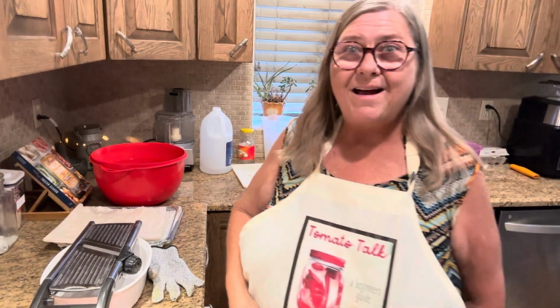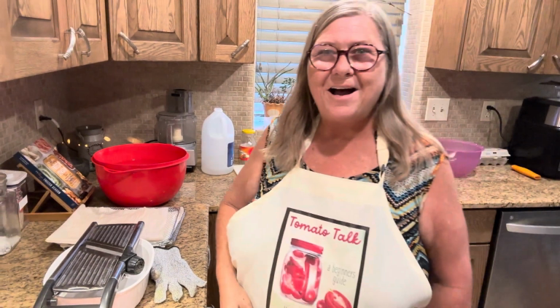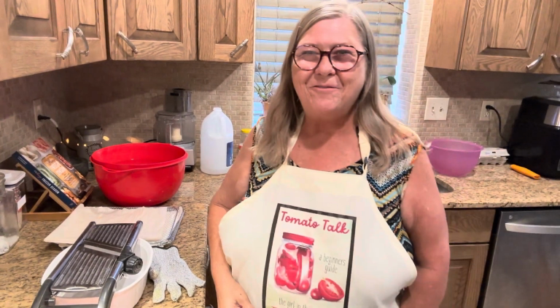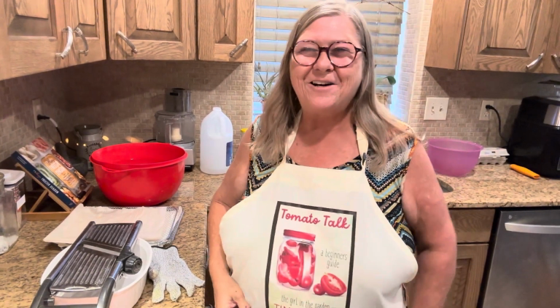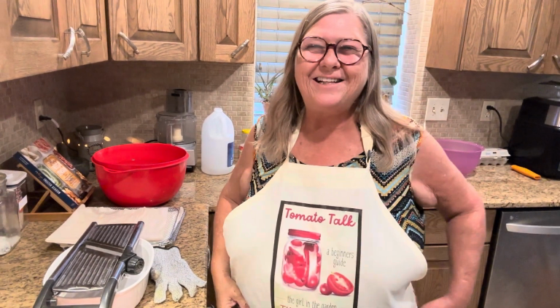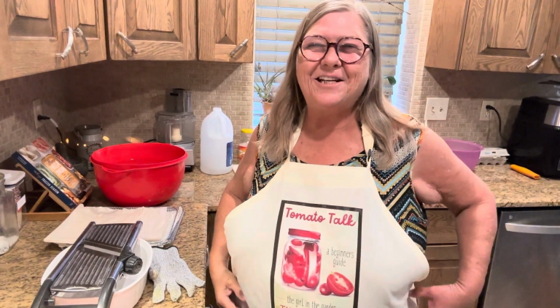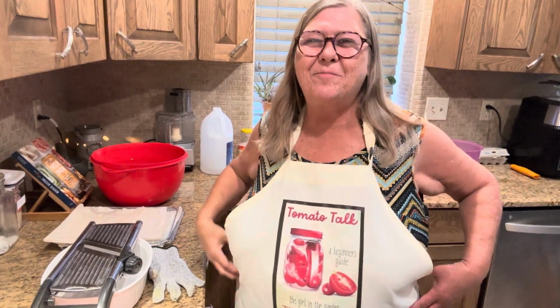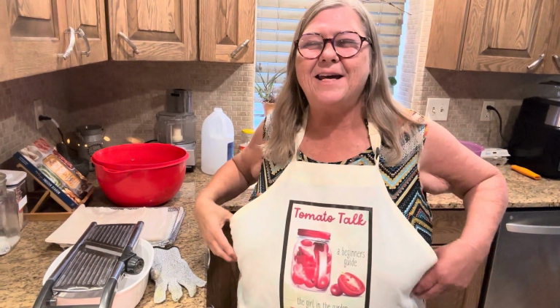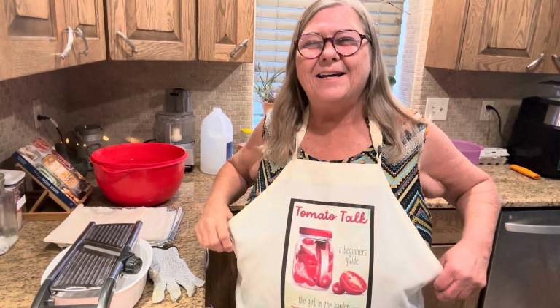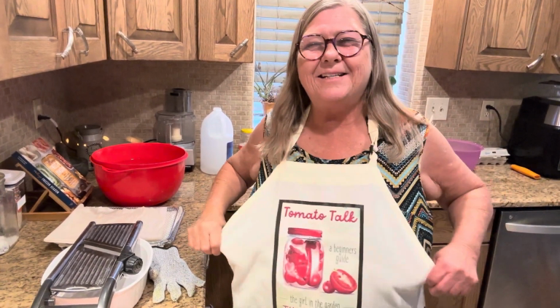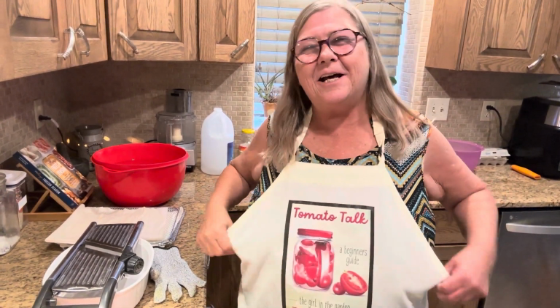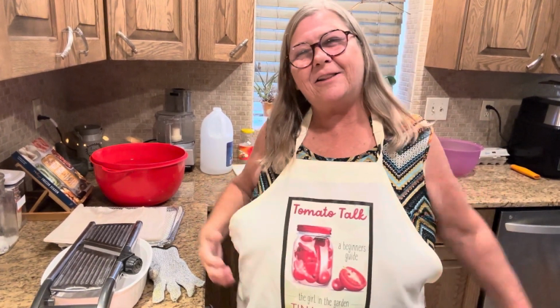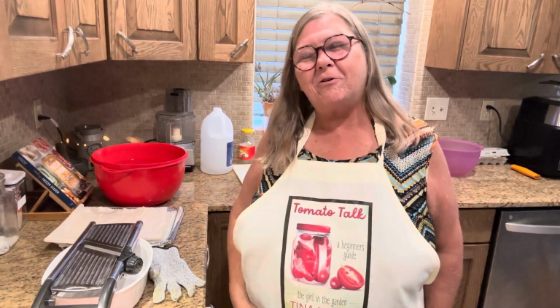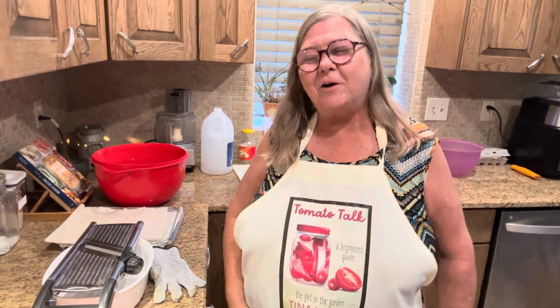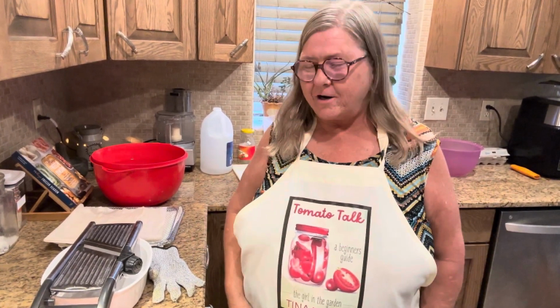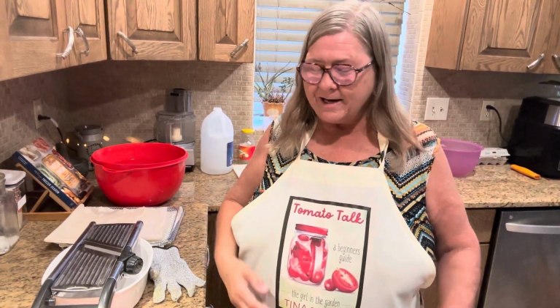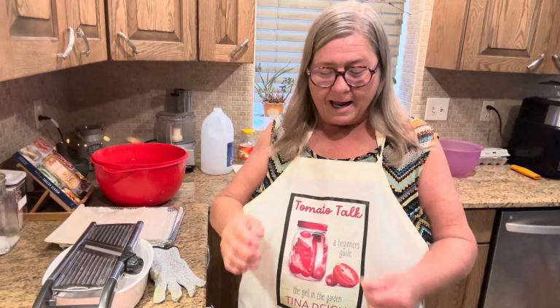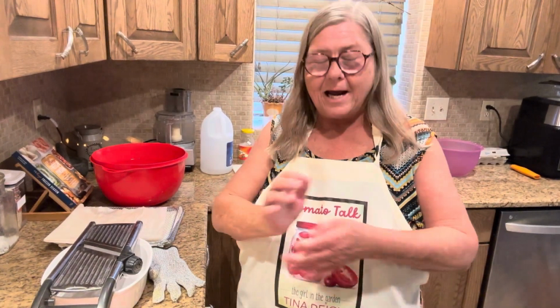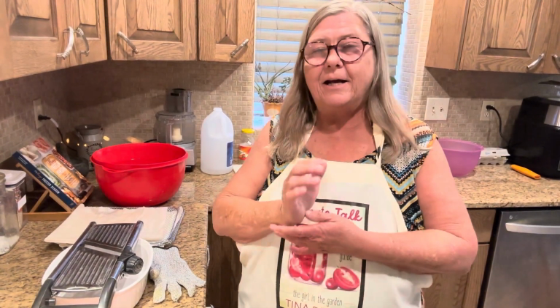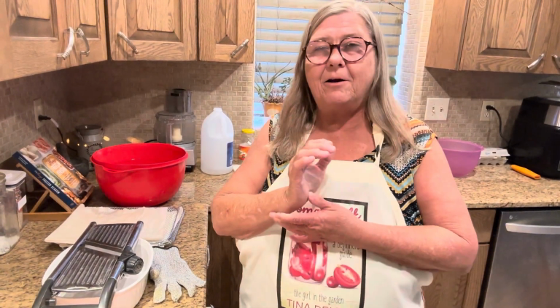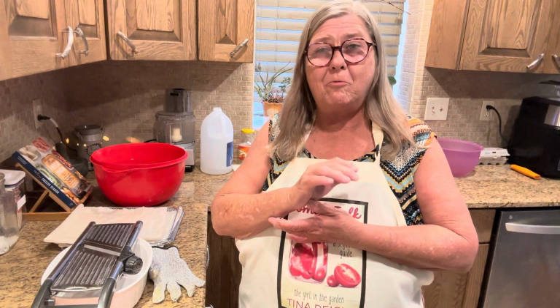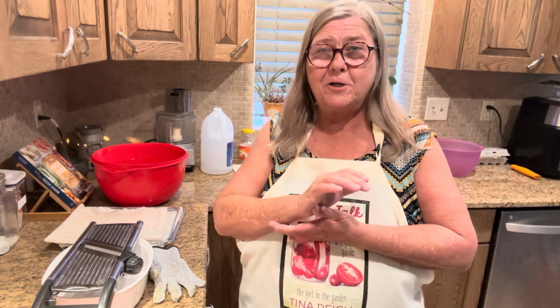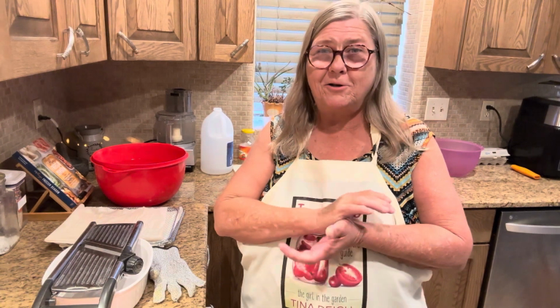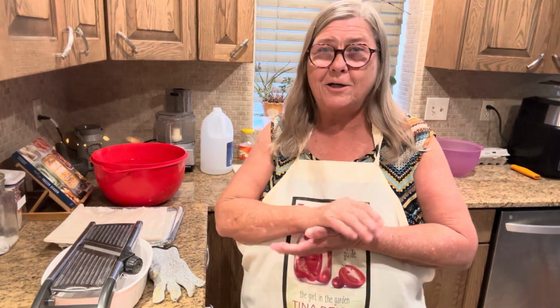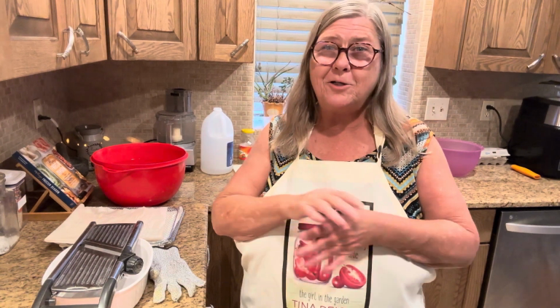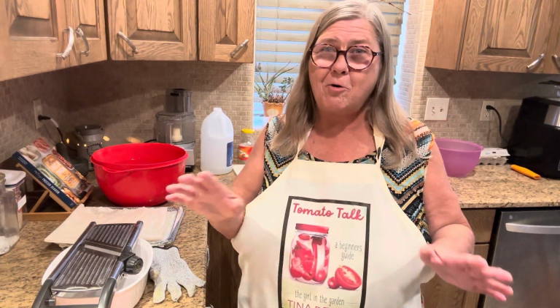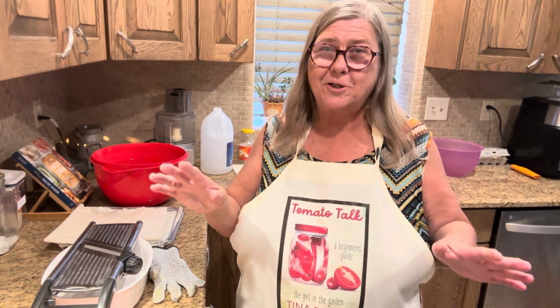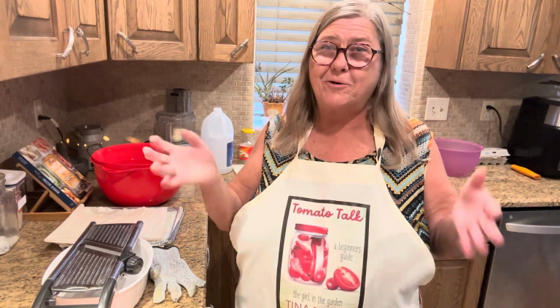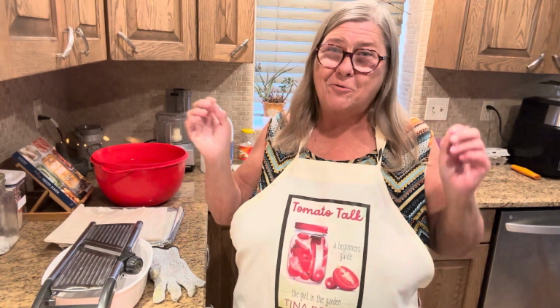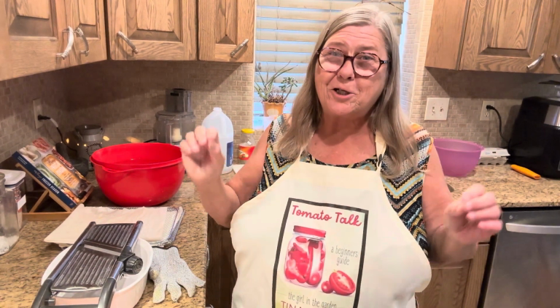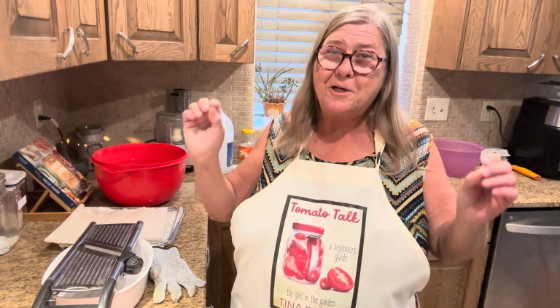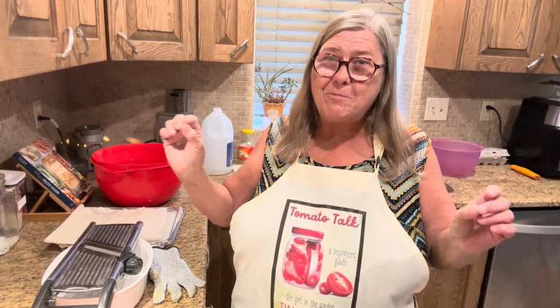Hi friends, it's me, Tina, the girl in the garden, and we're still talking squash for squash-tember.